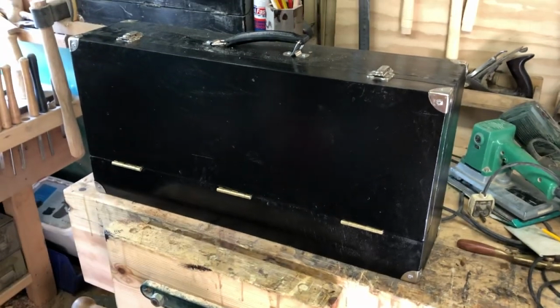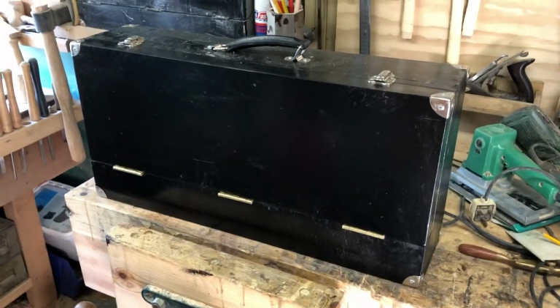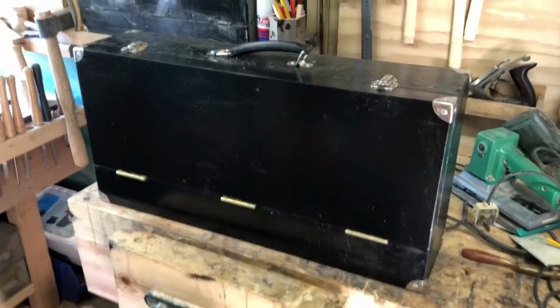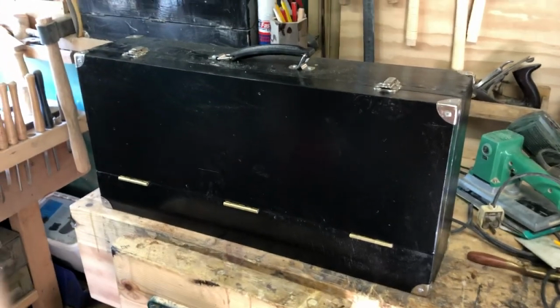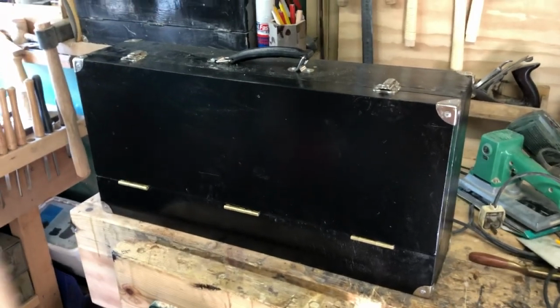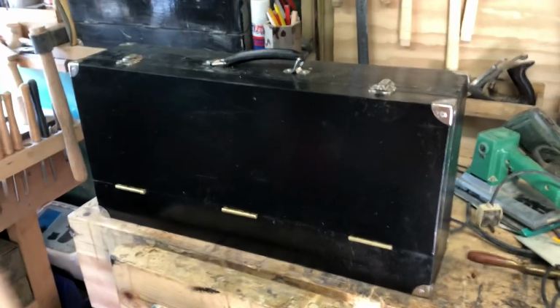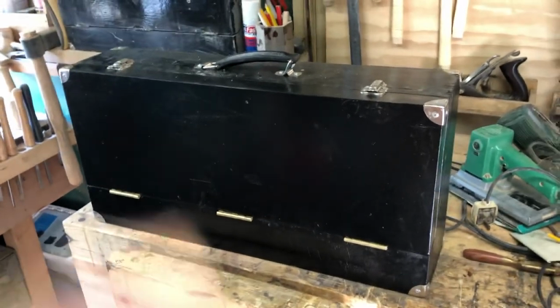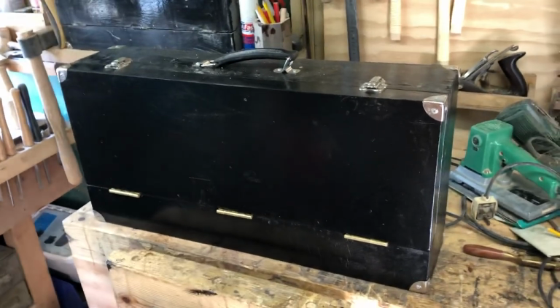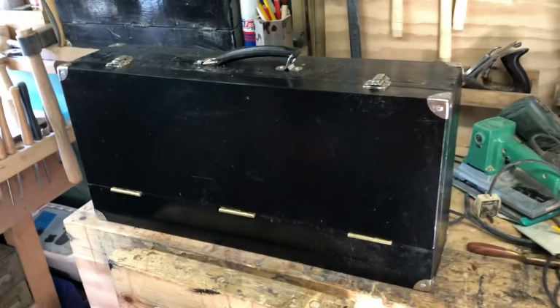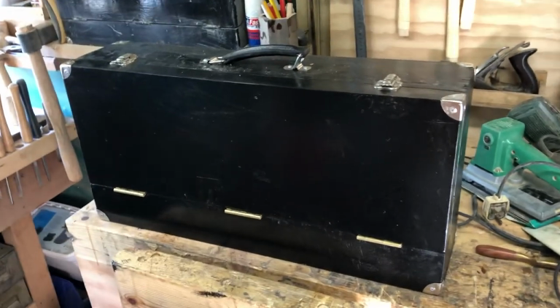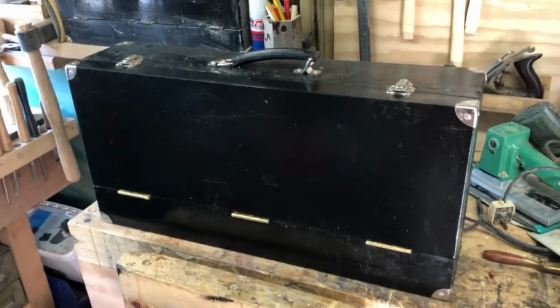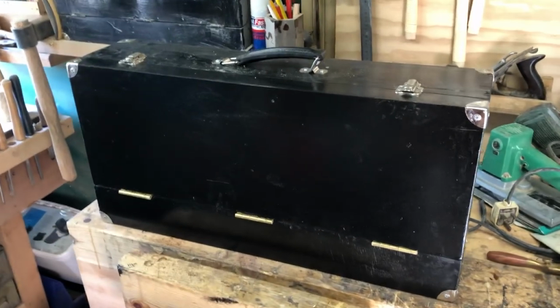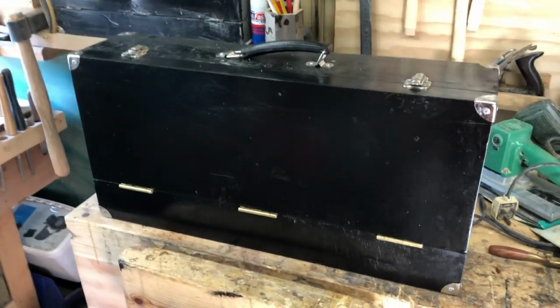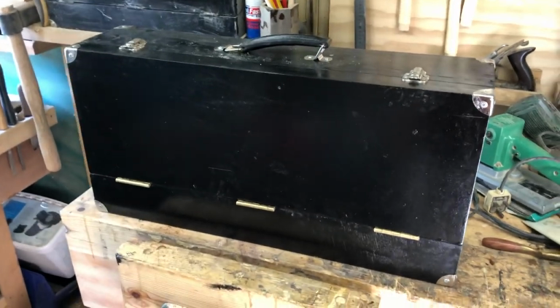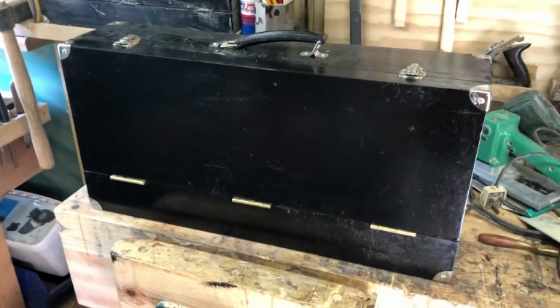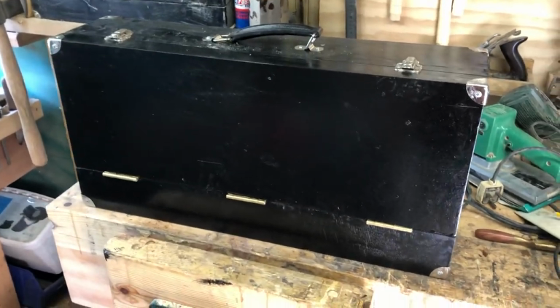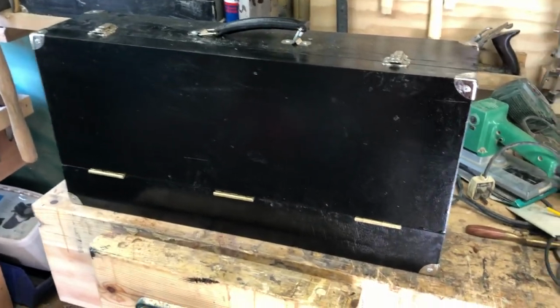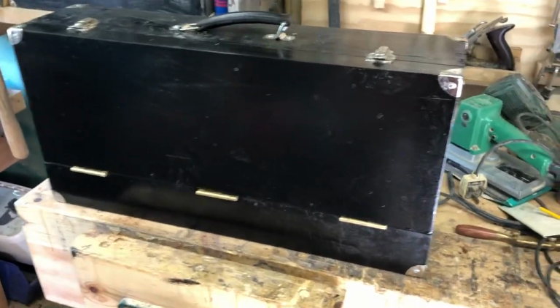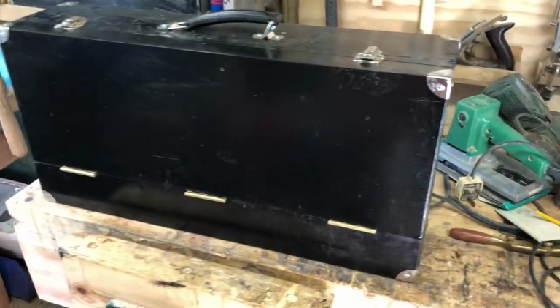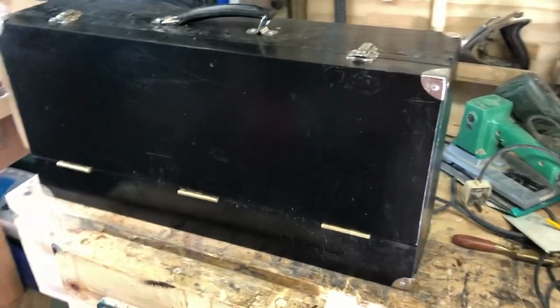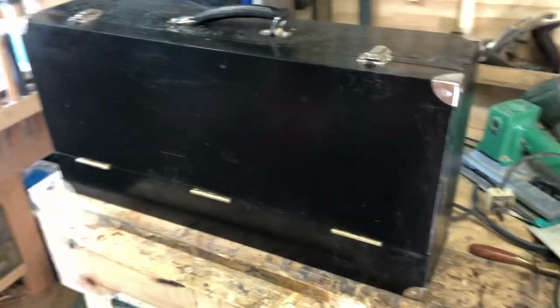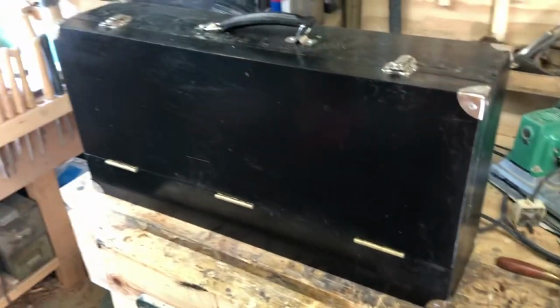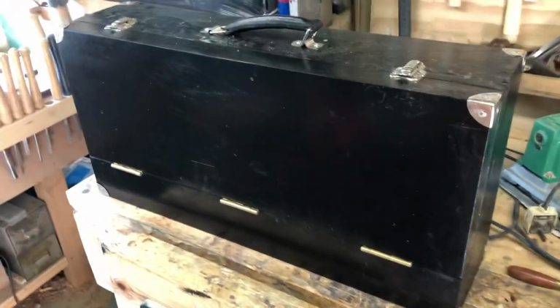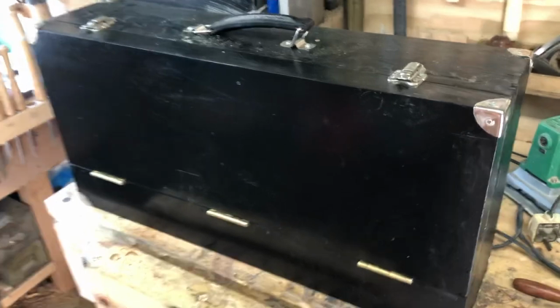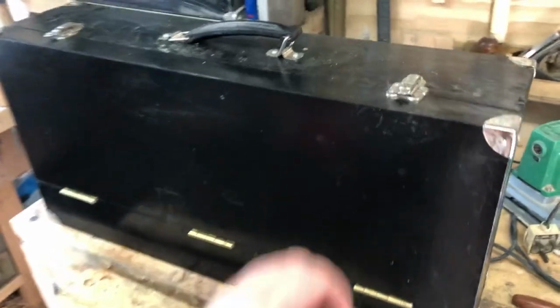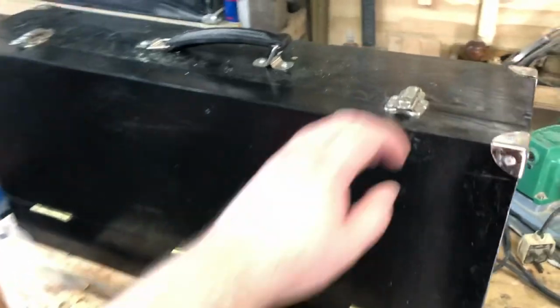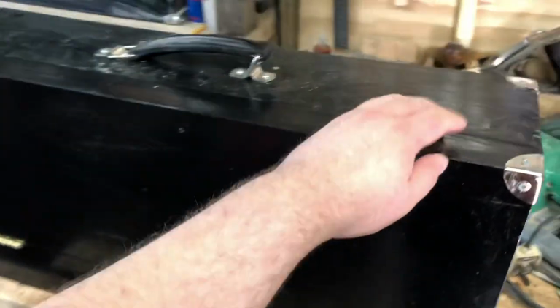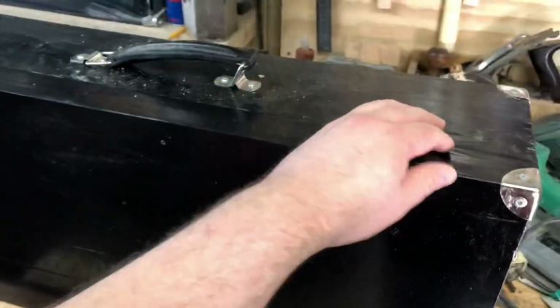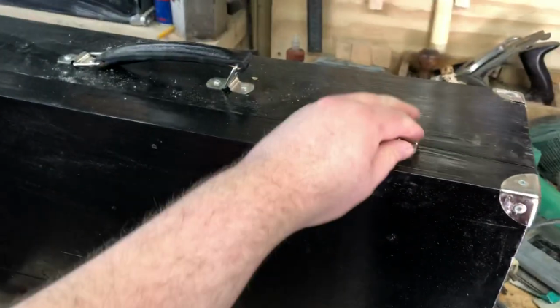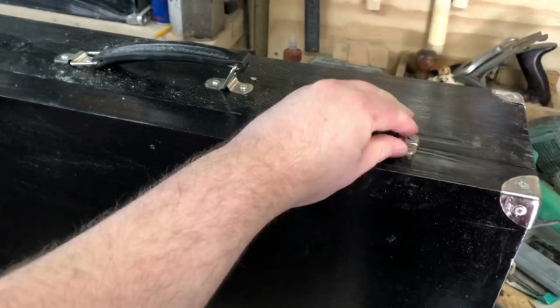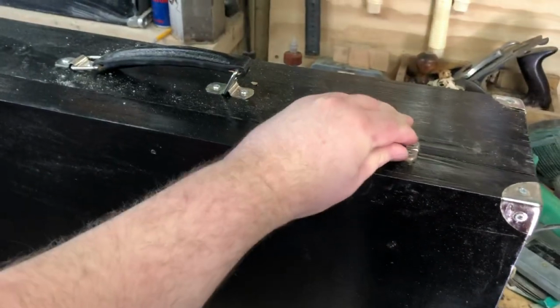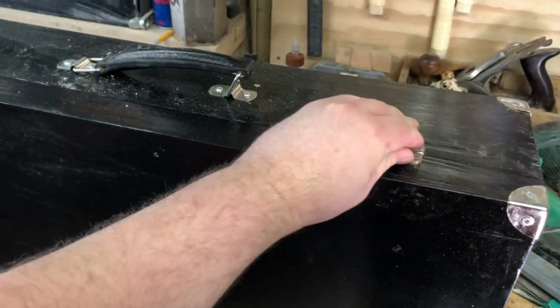This is my carpenter's toolbox, made just like my grandfather's.